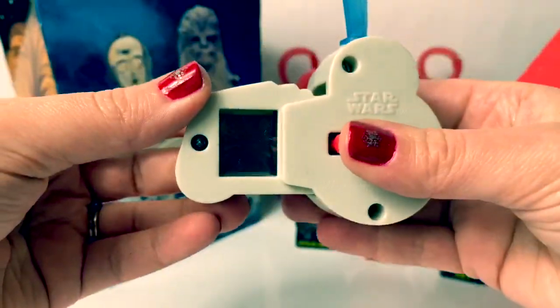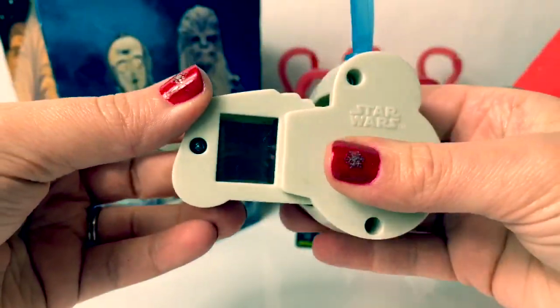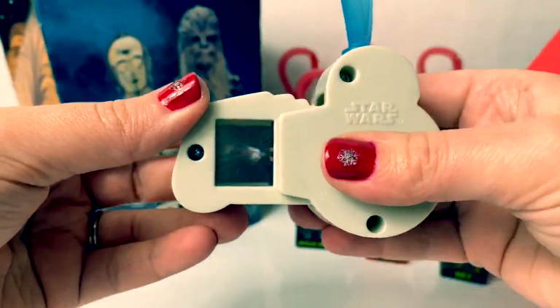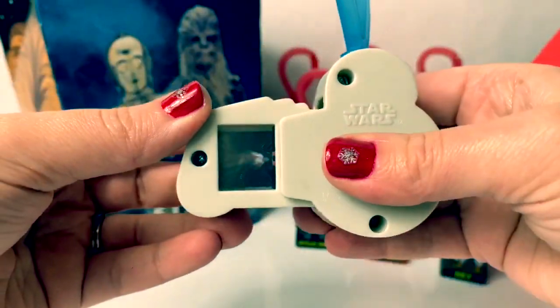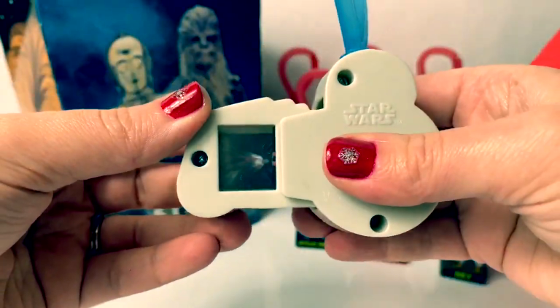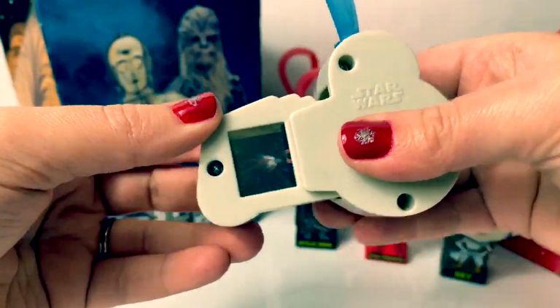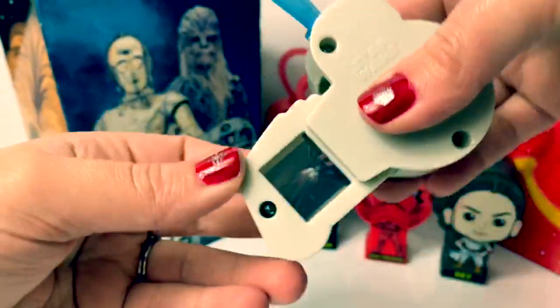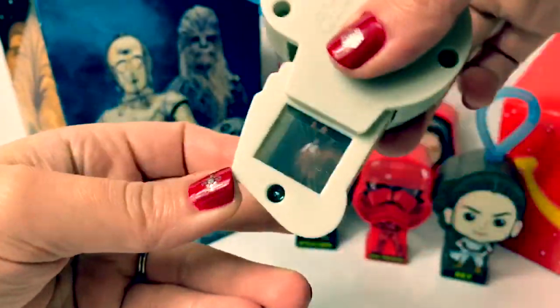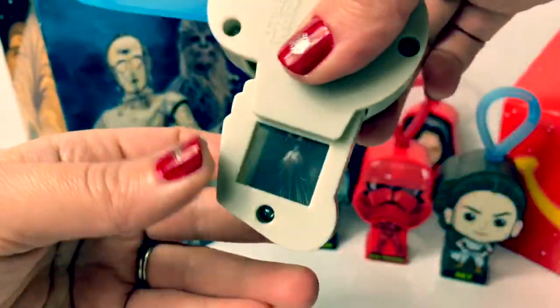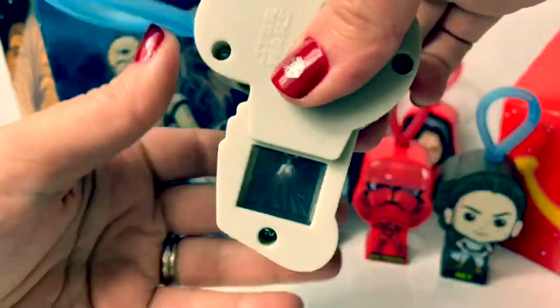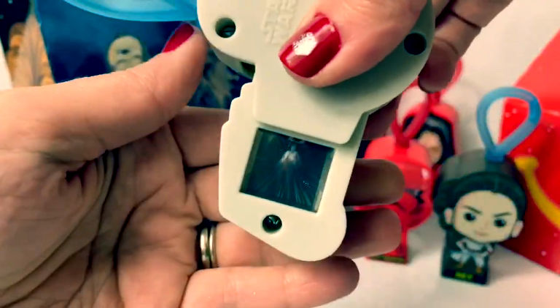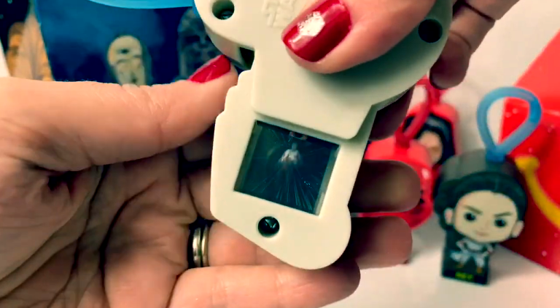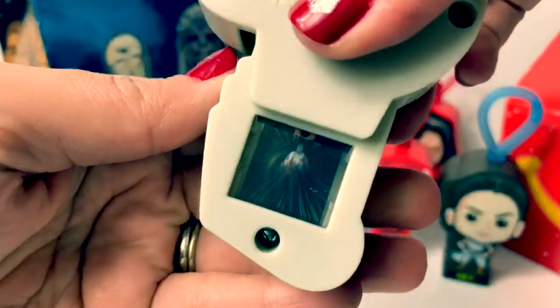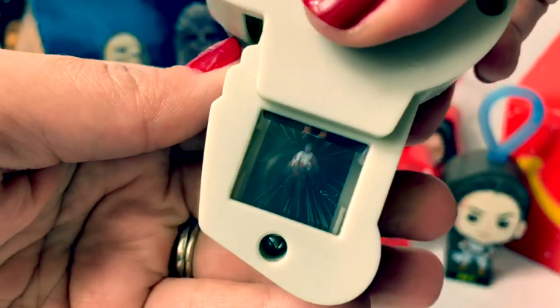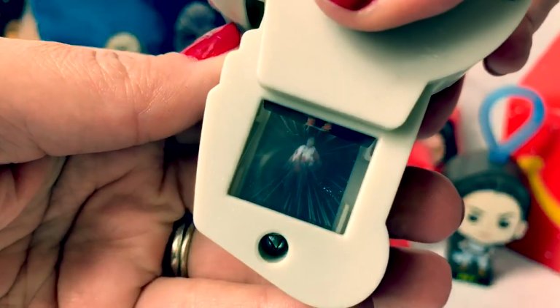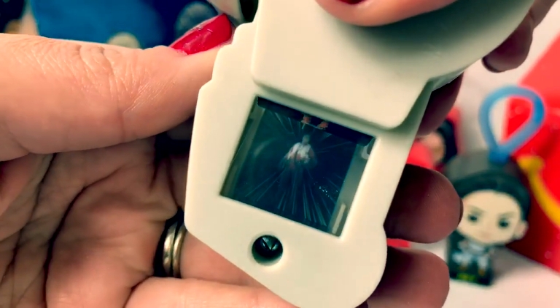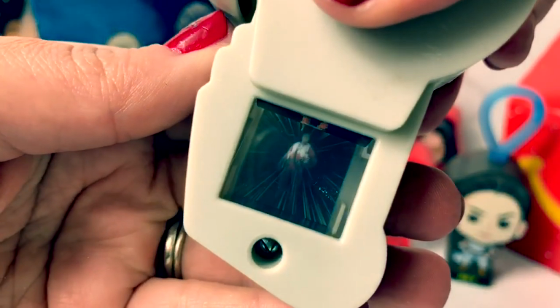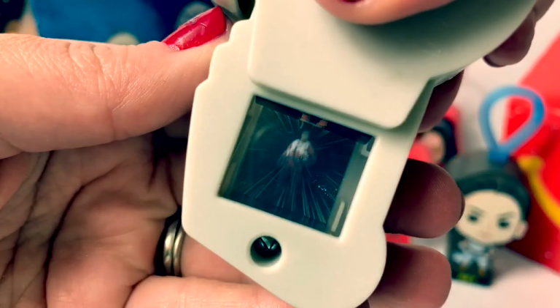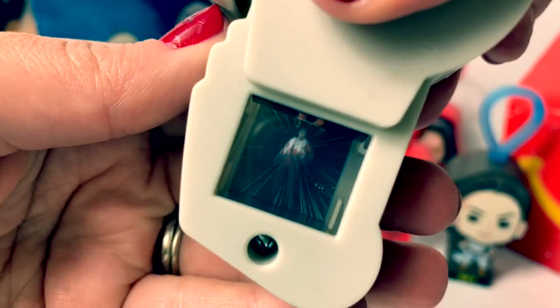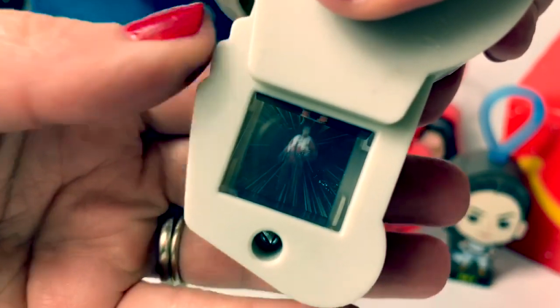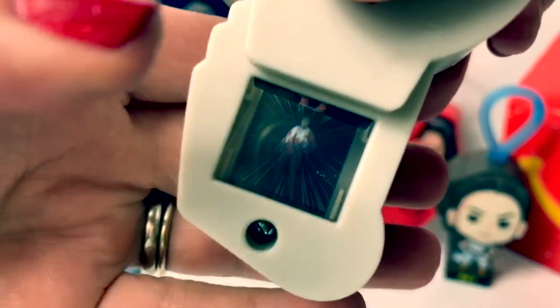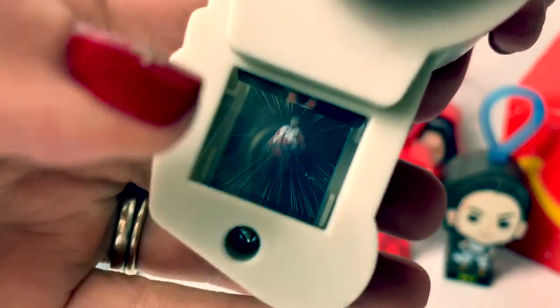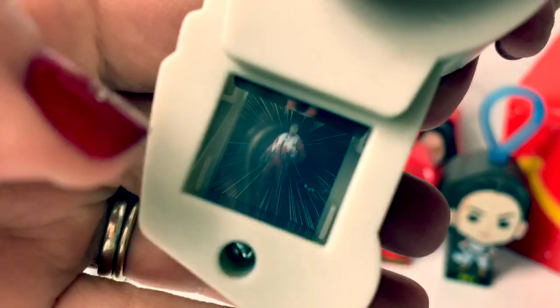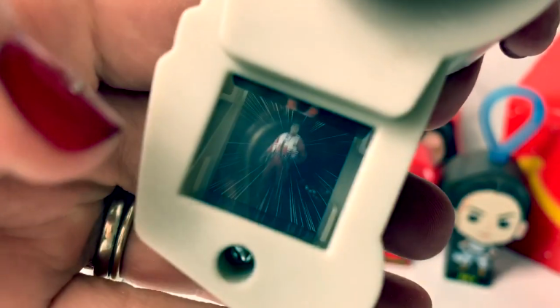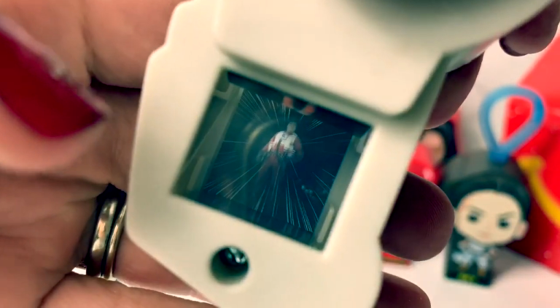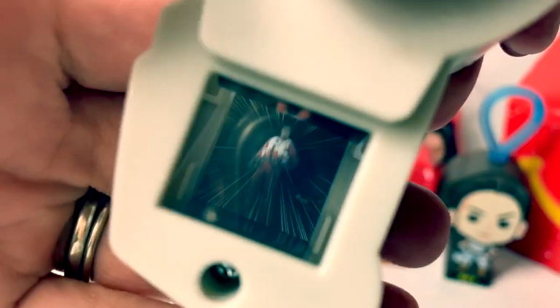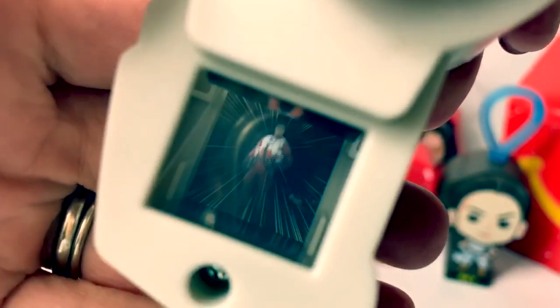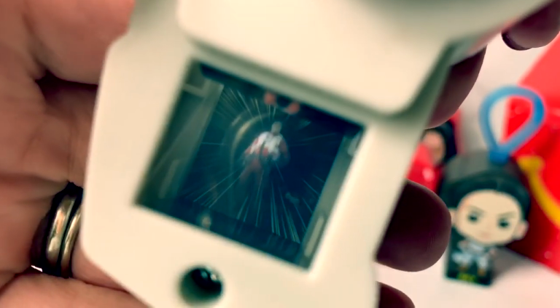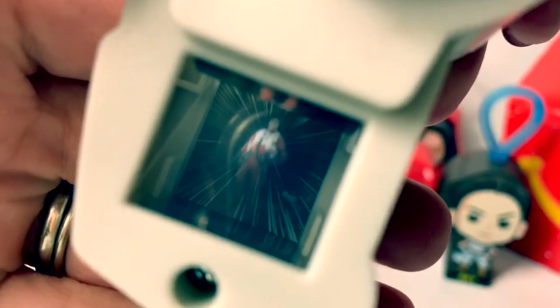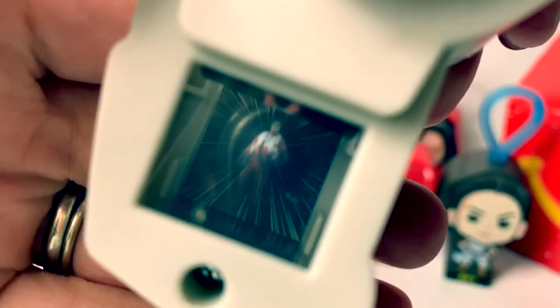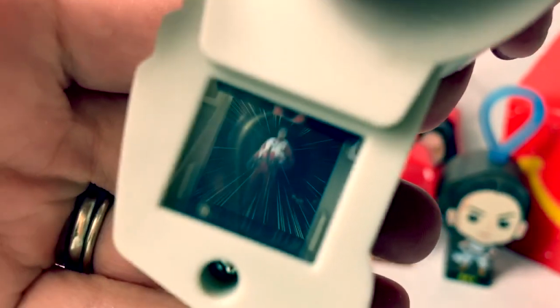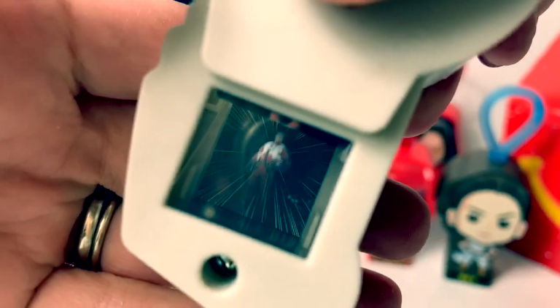You have to hold it to the side to see this one. Oh, wow.